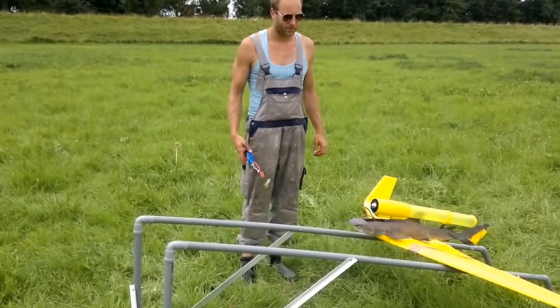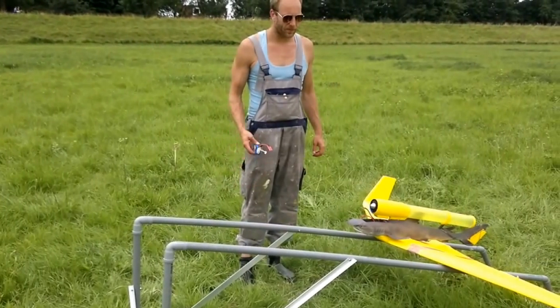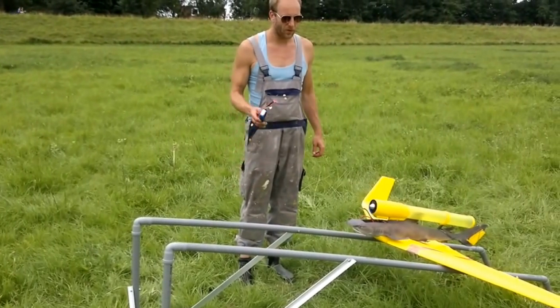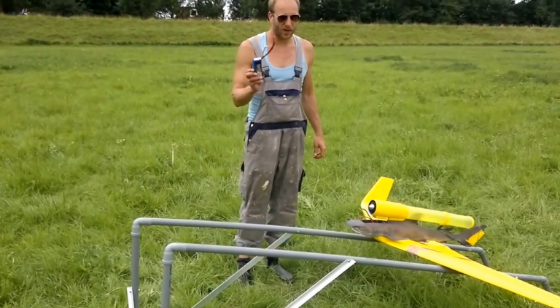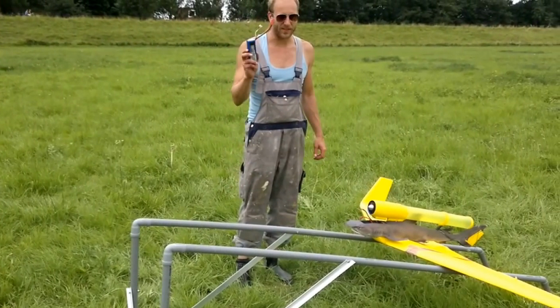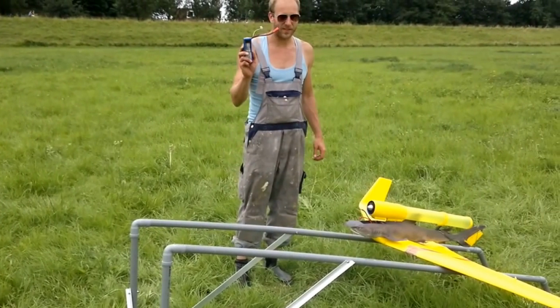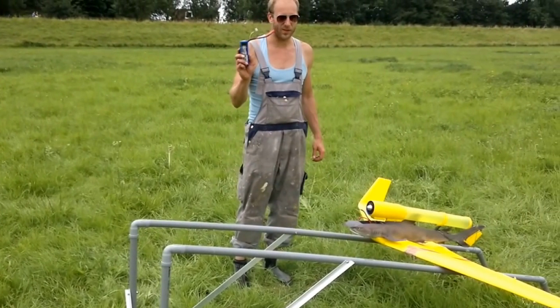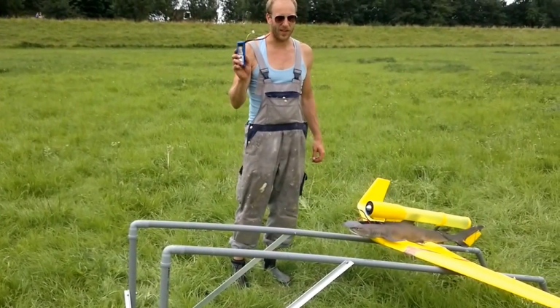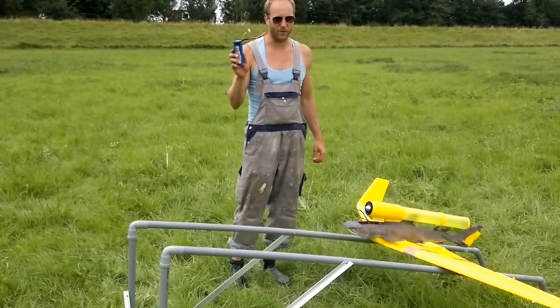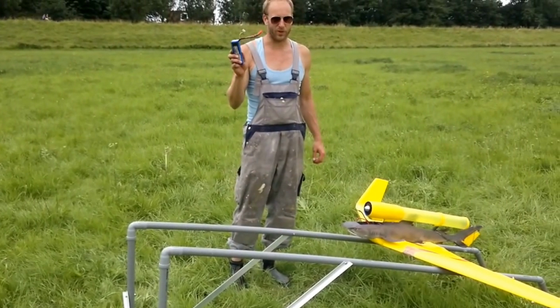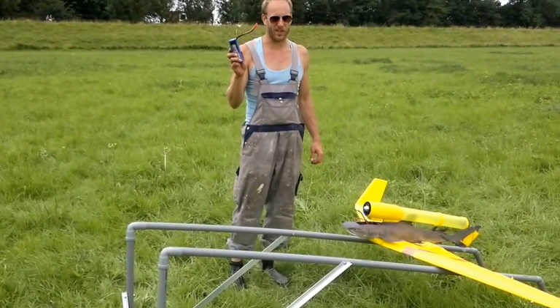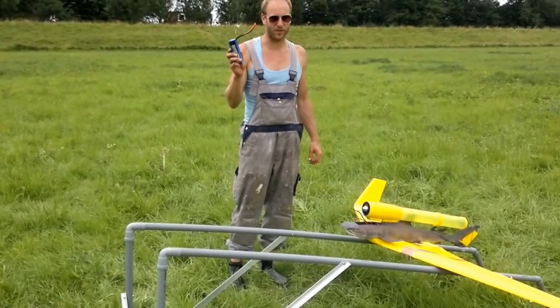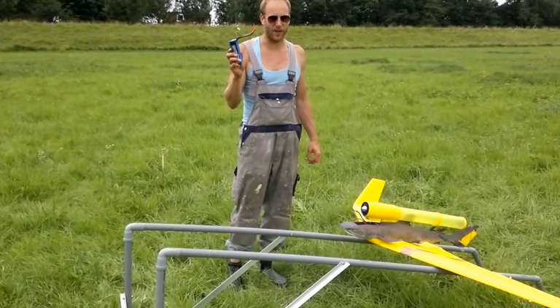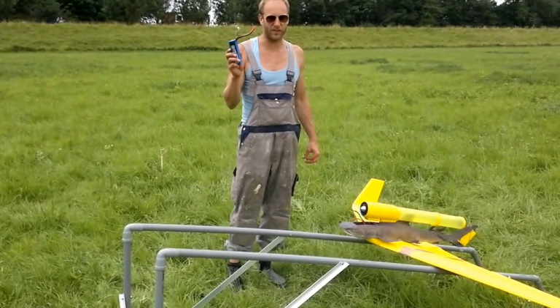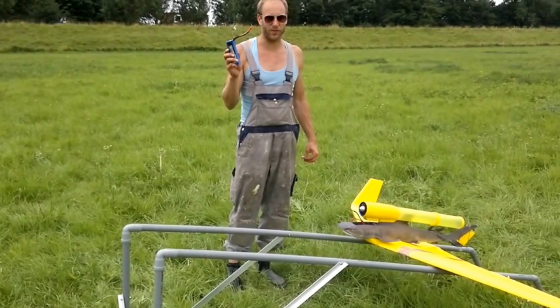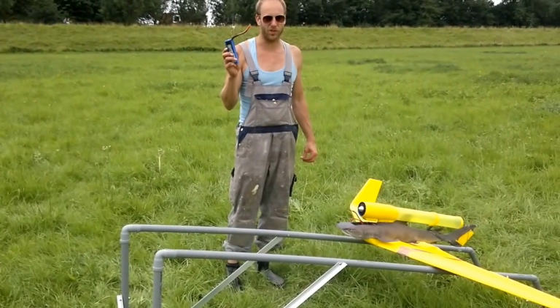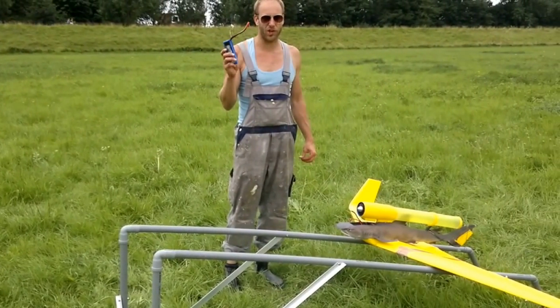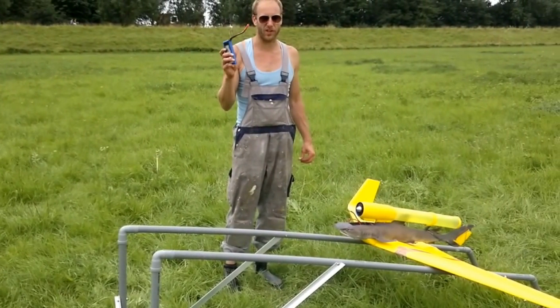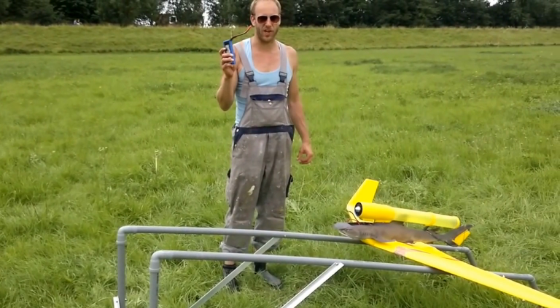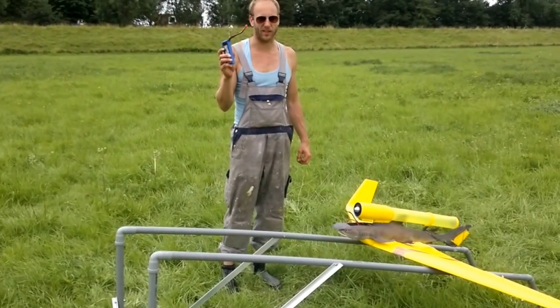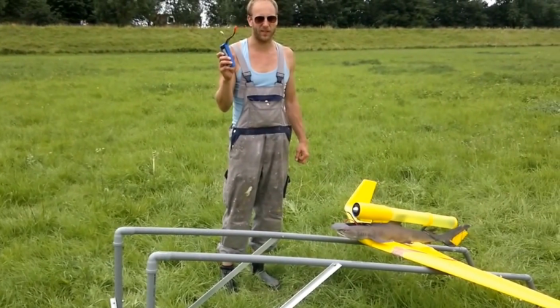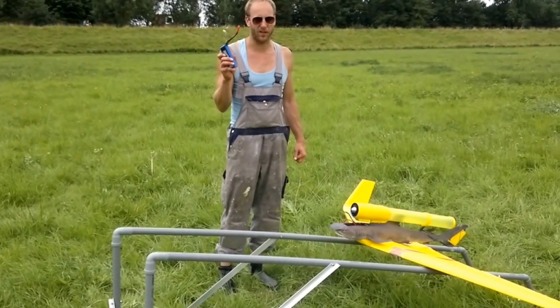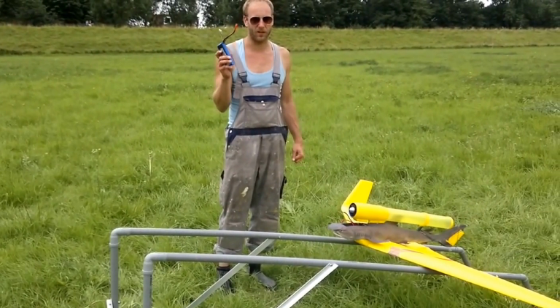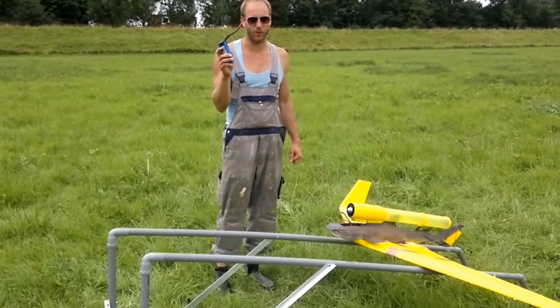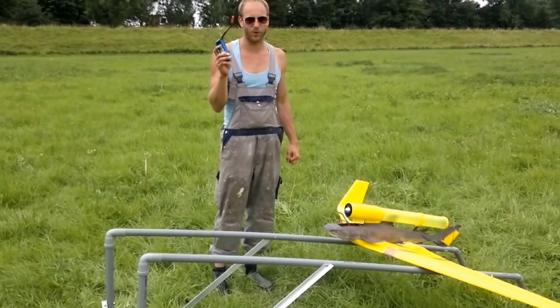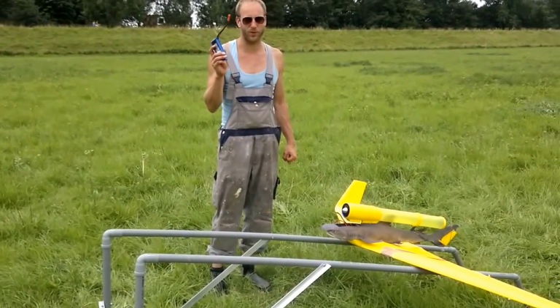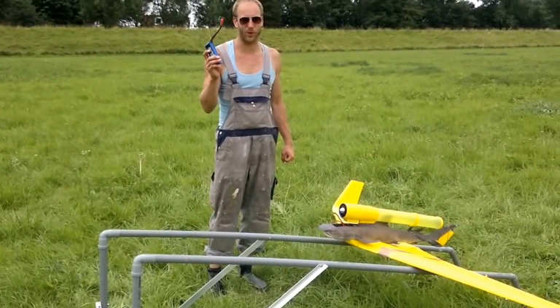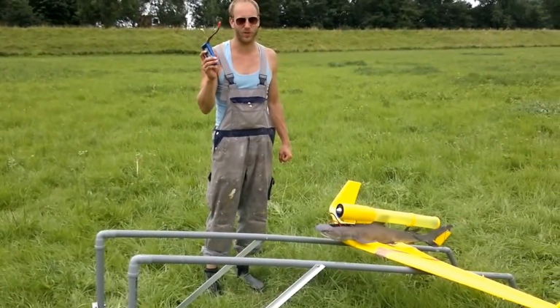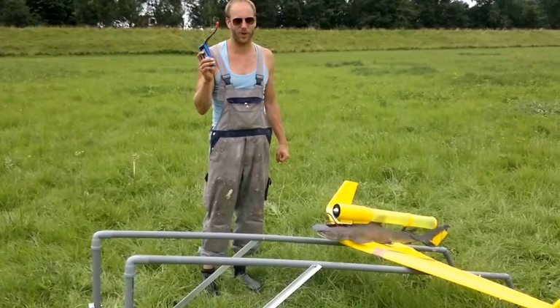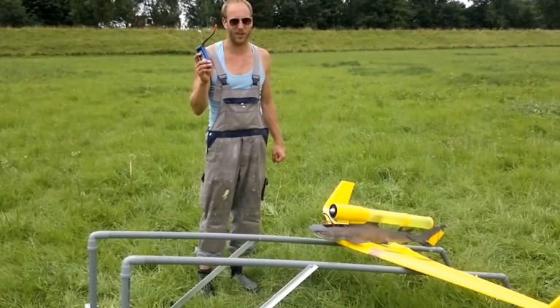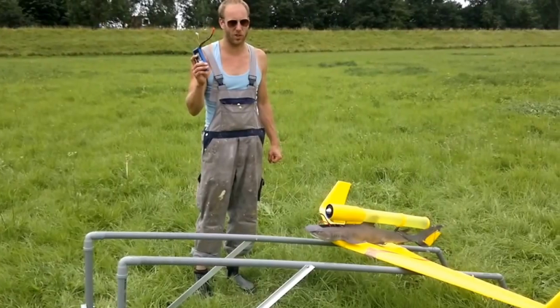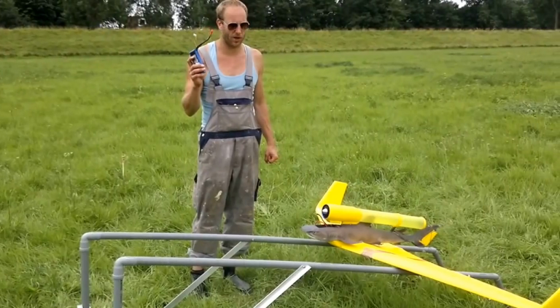Today is the first test flight of the shark jet — the world's first flying shark.